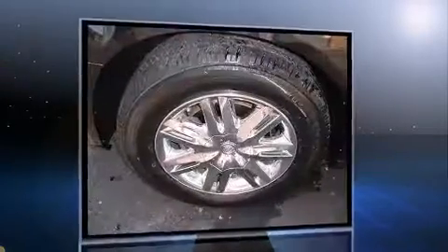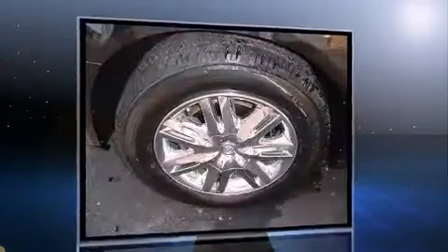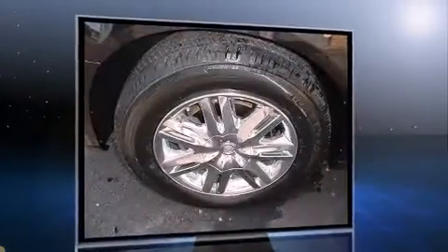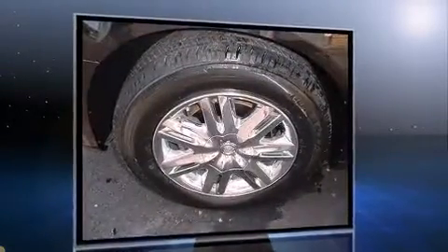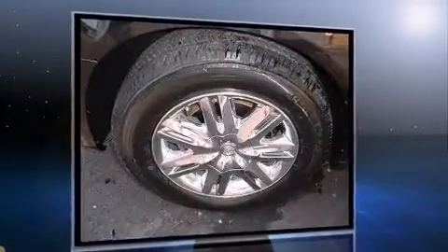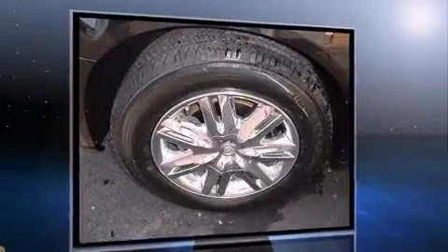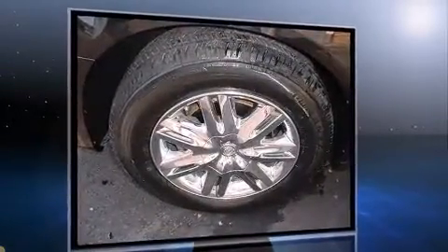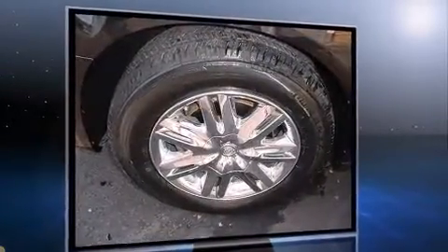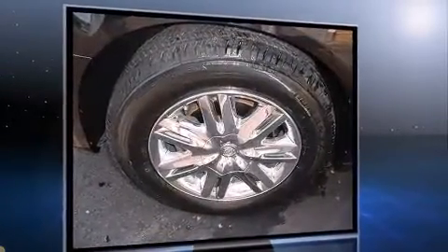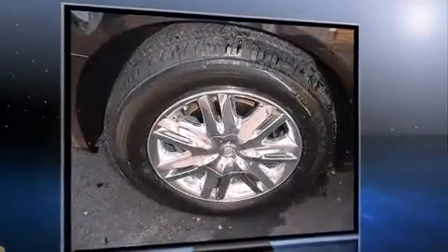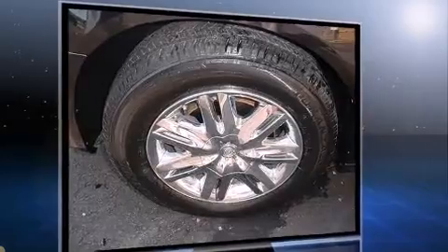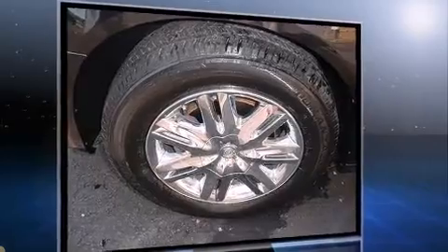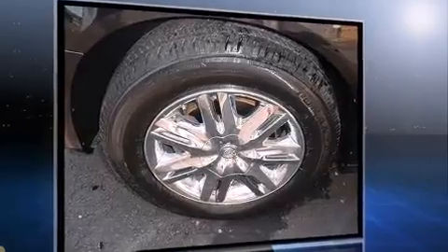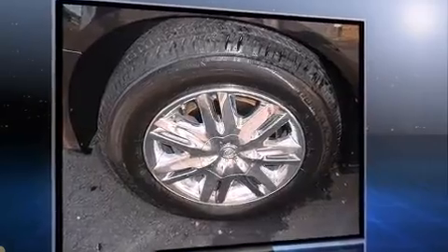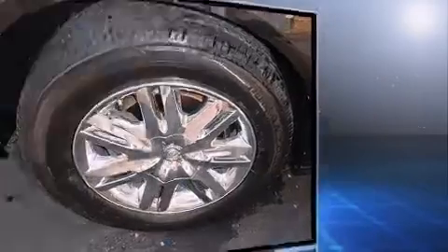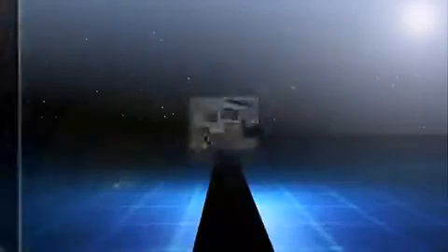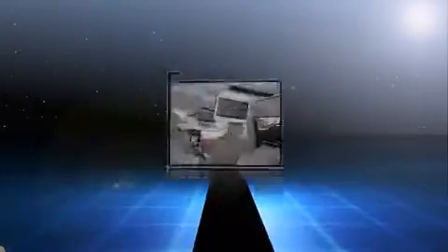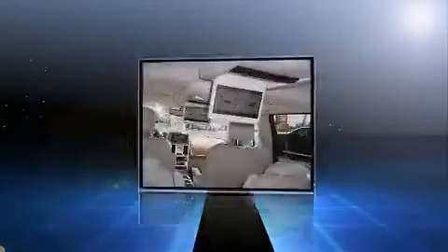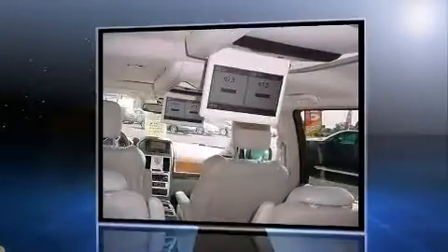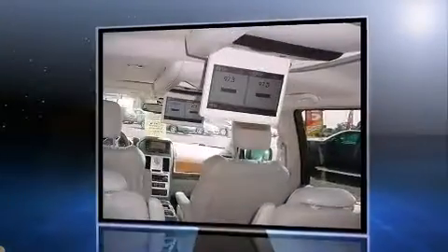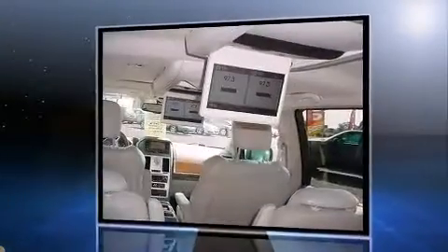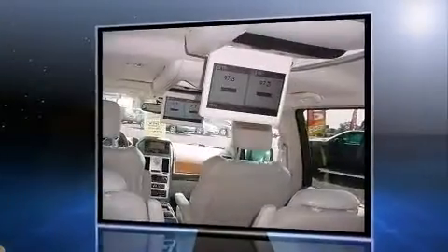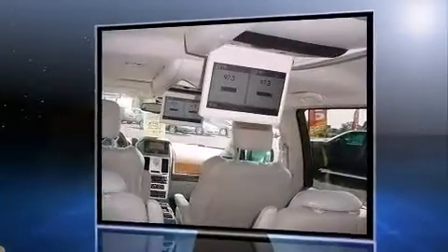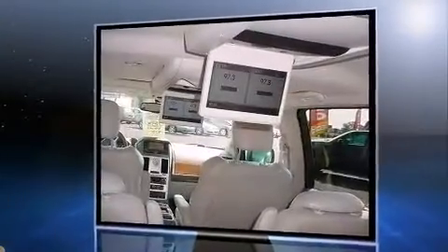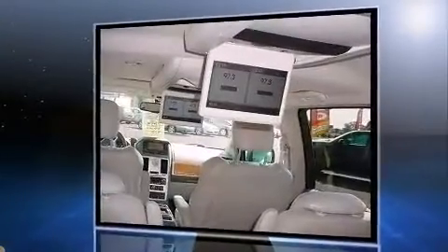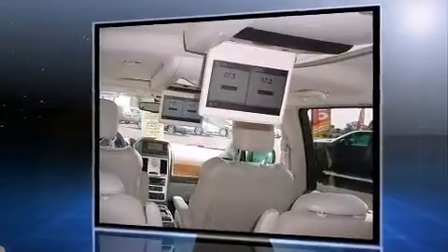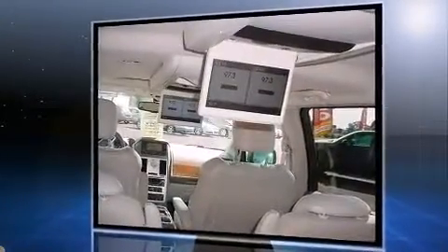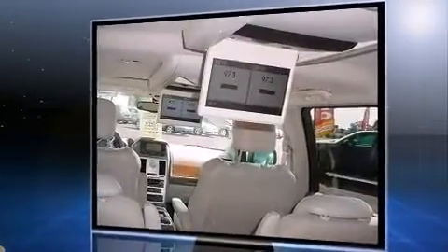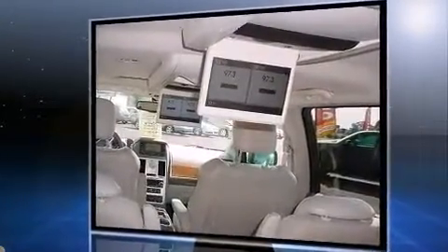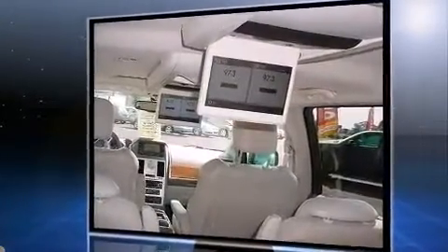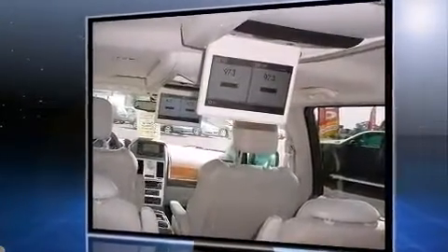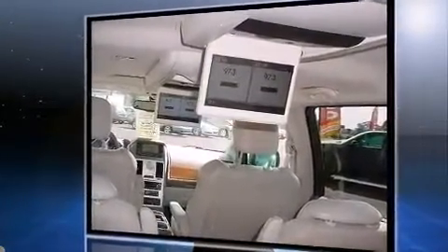It features an automatic transmission, front-wheel drive, and a four-liter, six-cylinder engine.